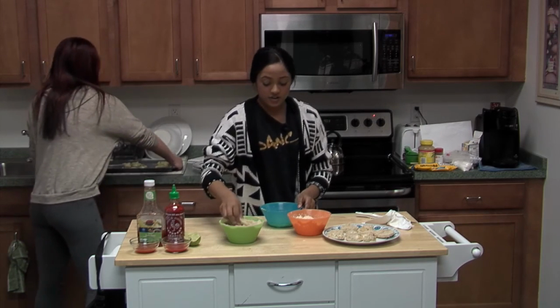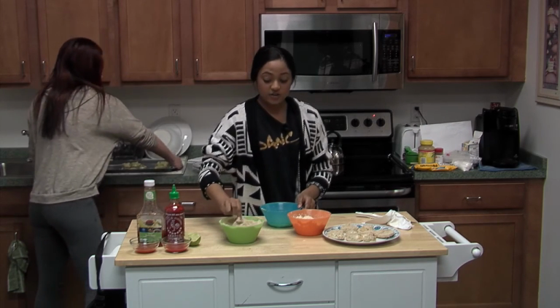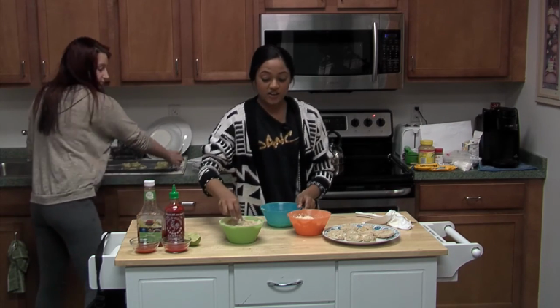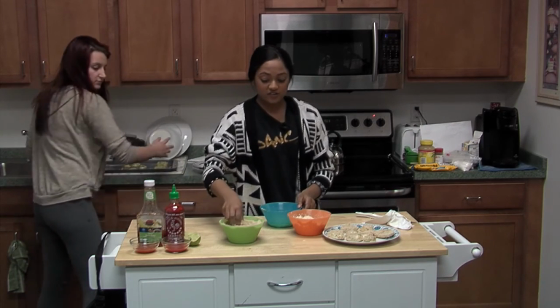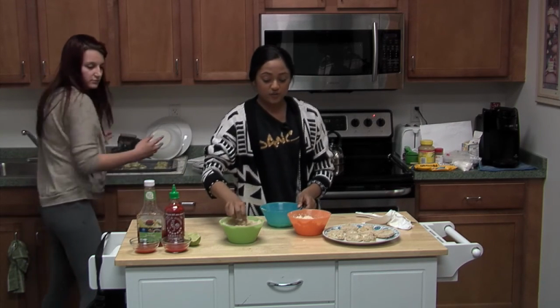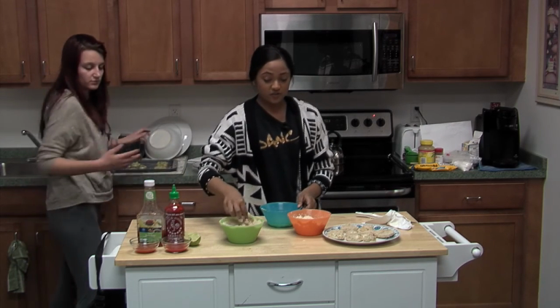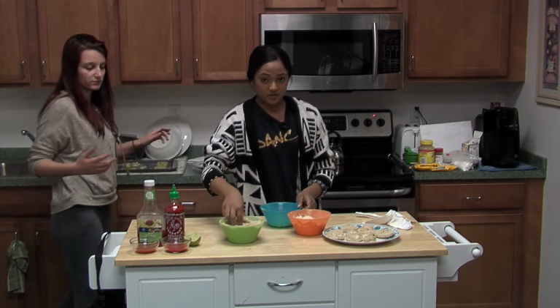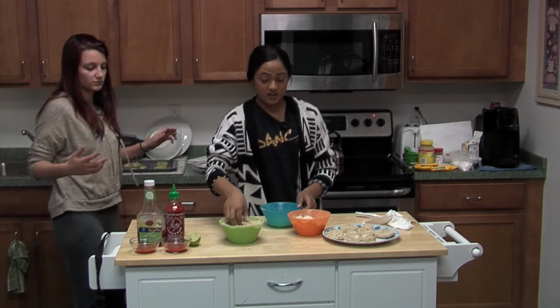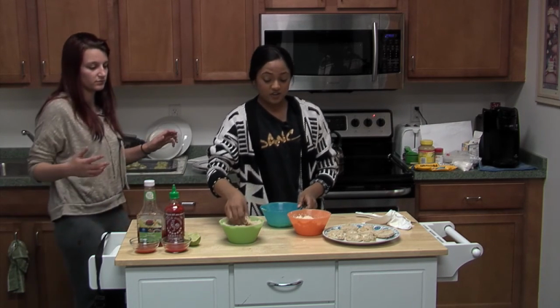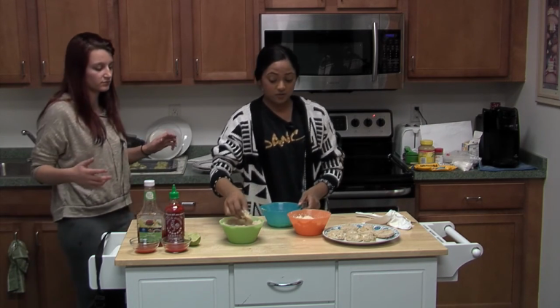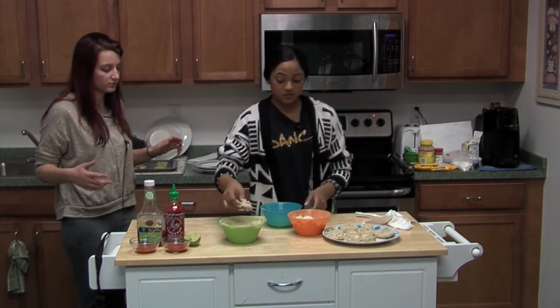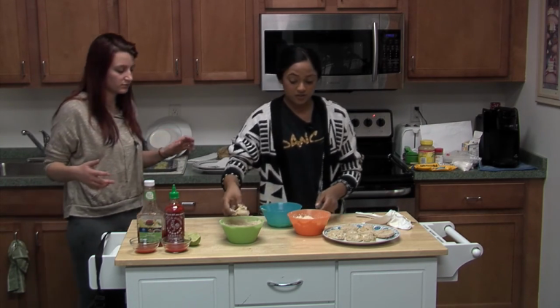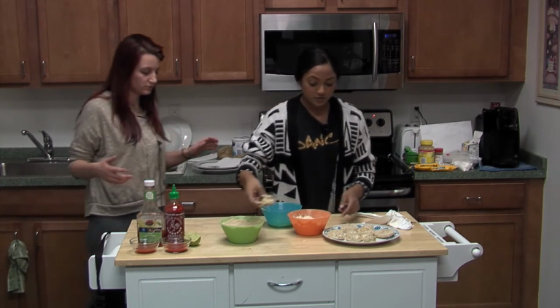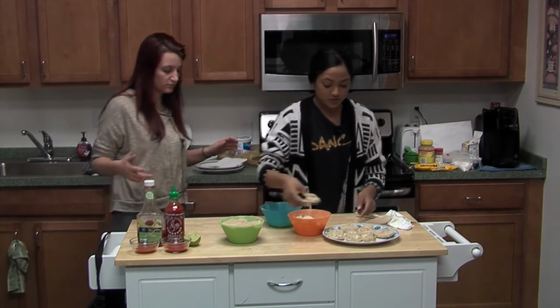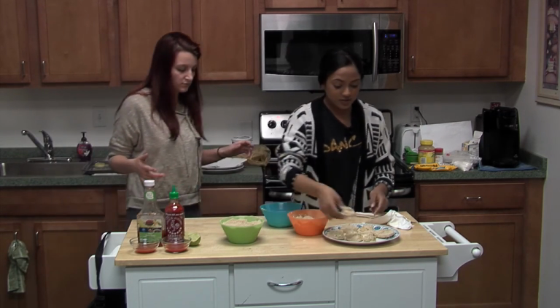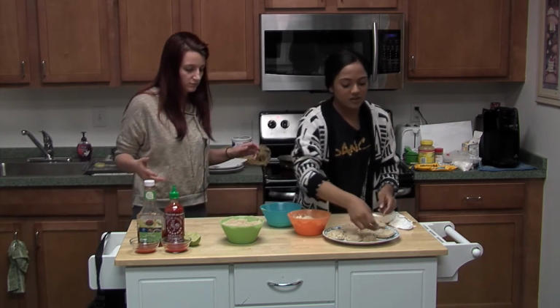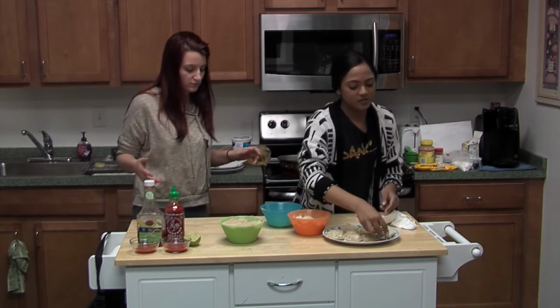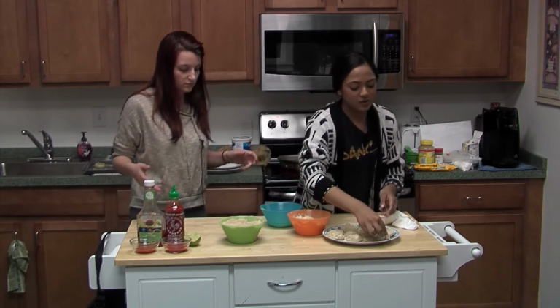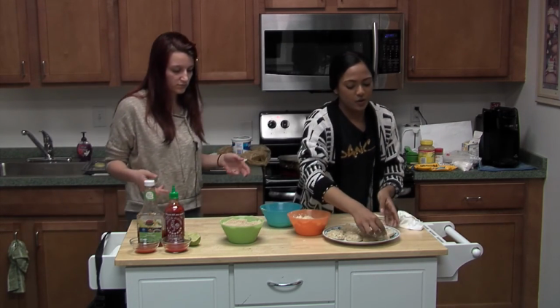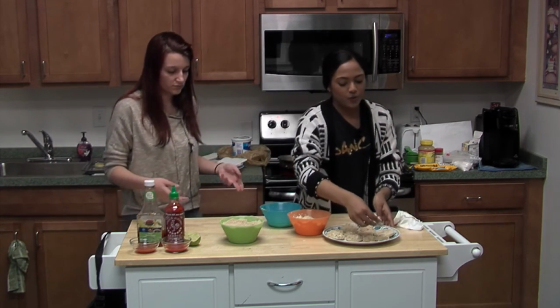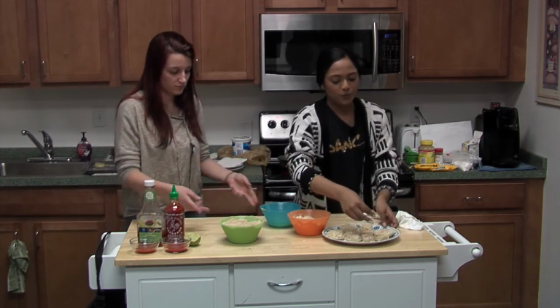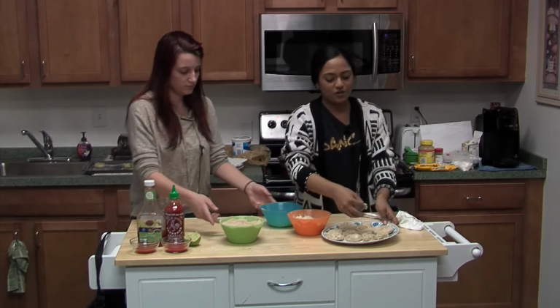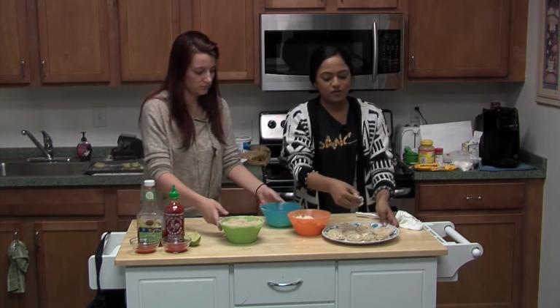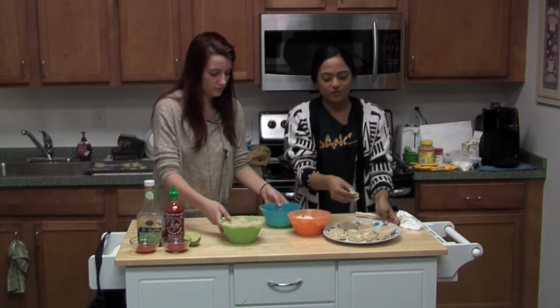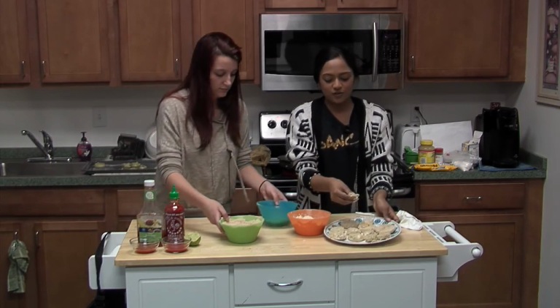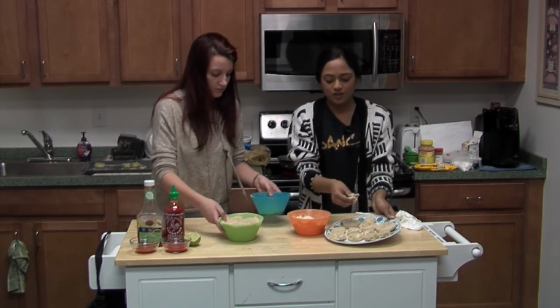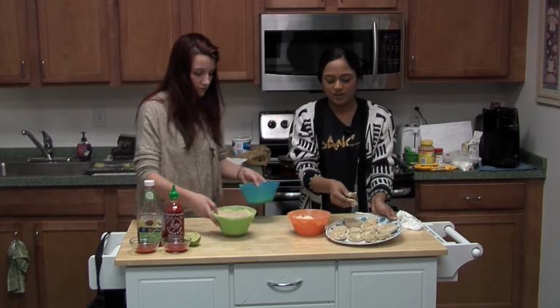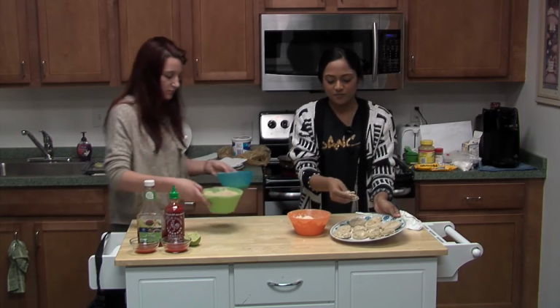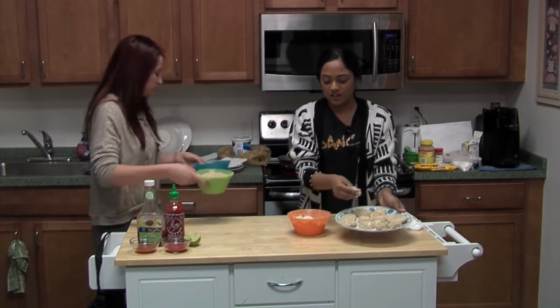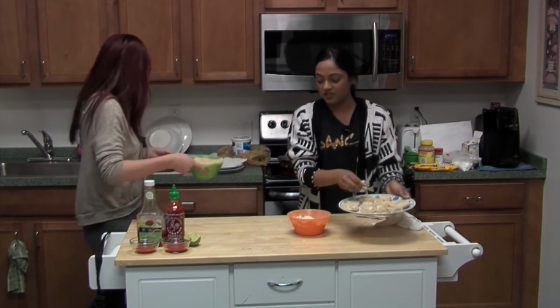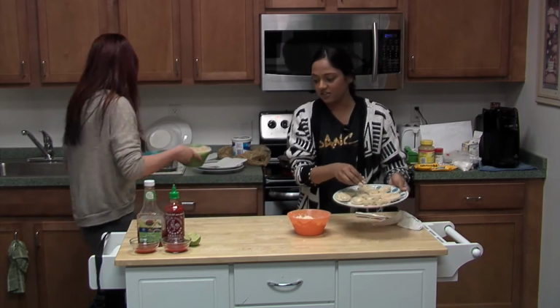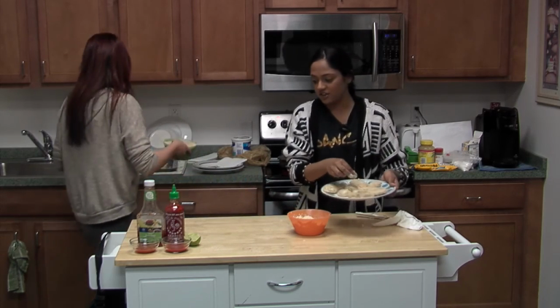The next recipe, the edible cookie dough, is really useful for Valentine's Day.